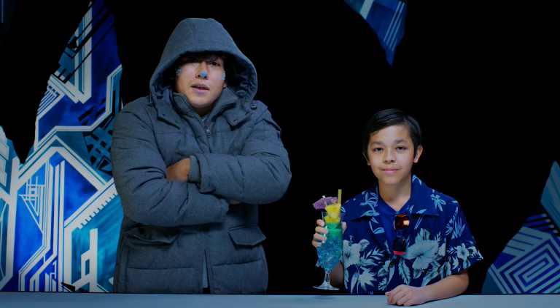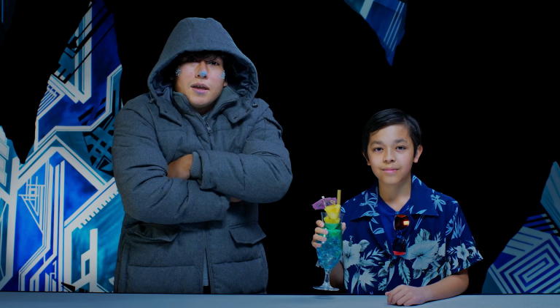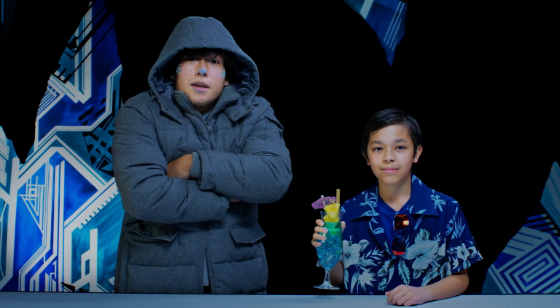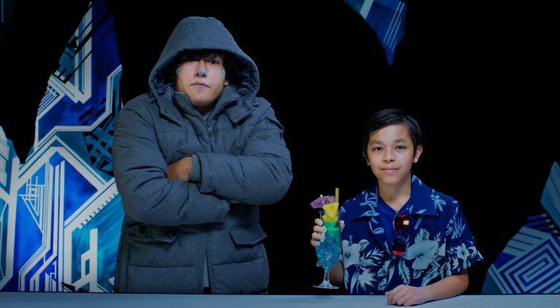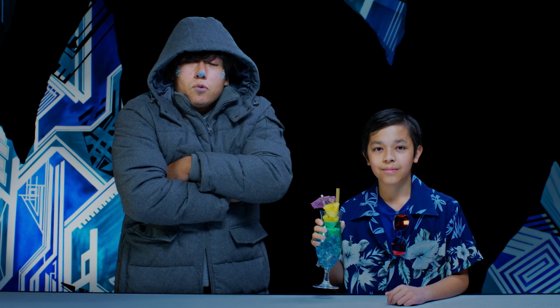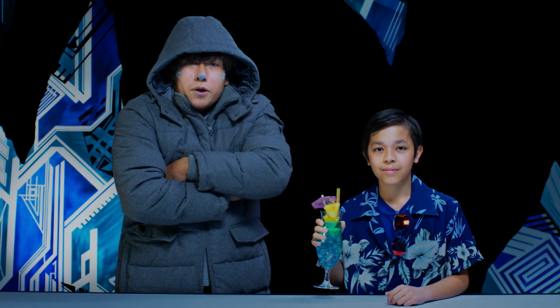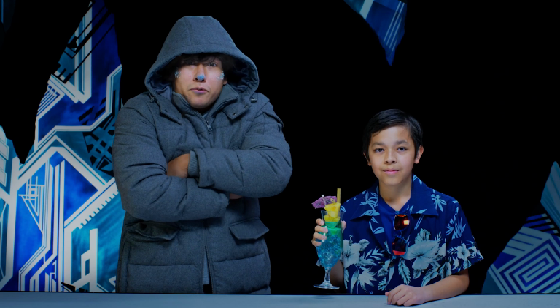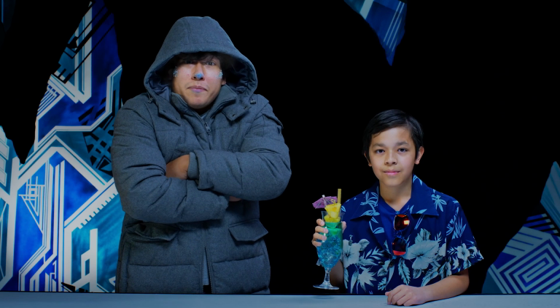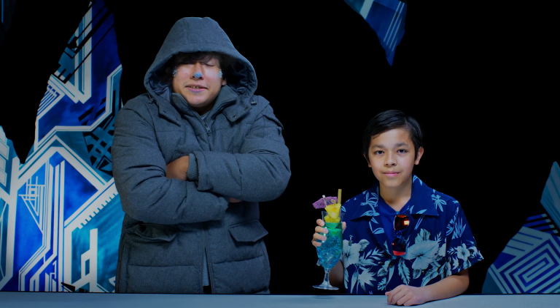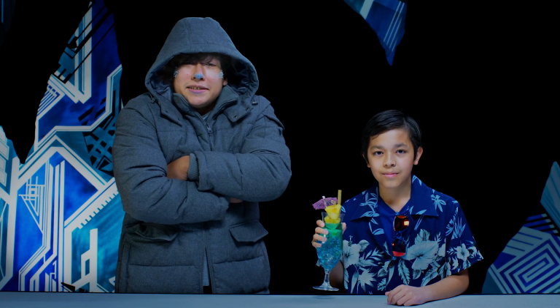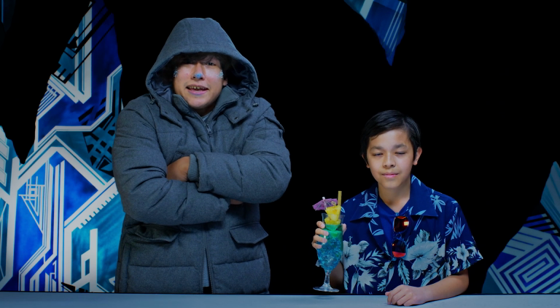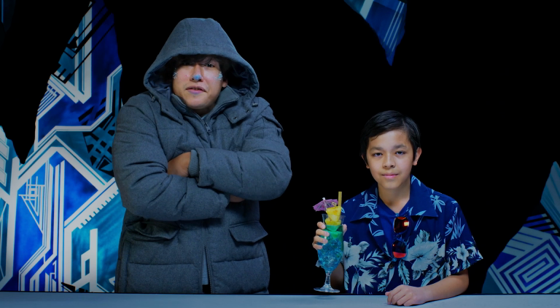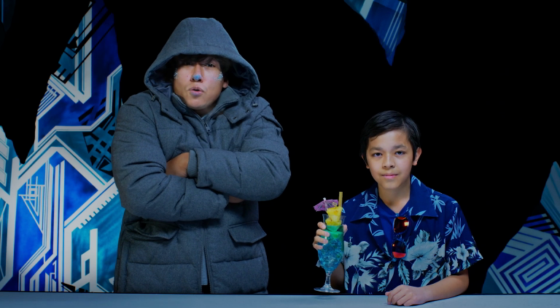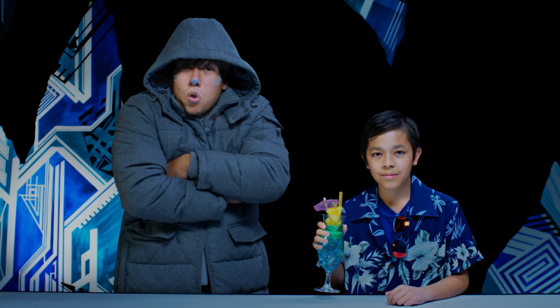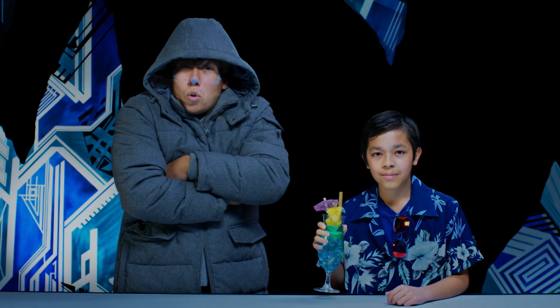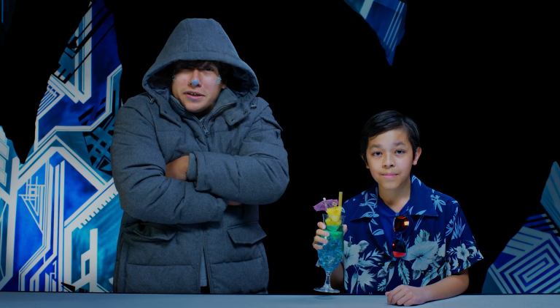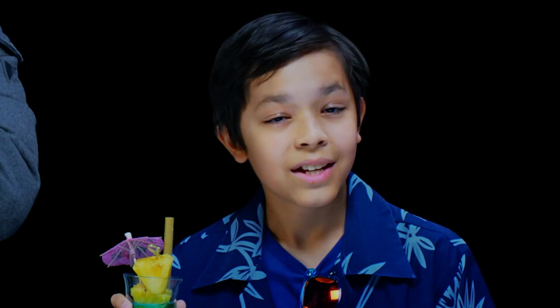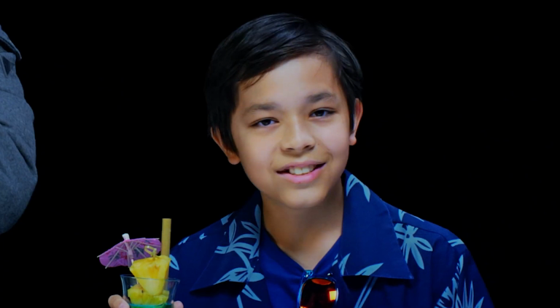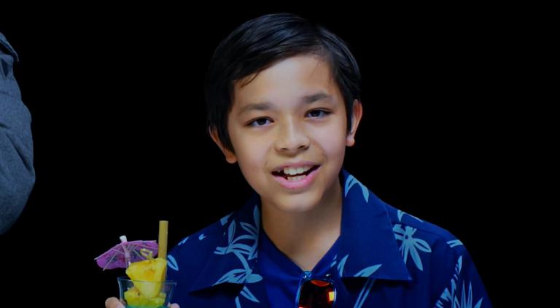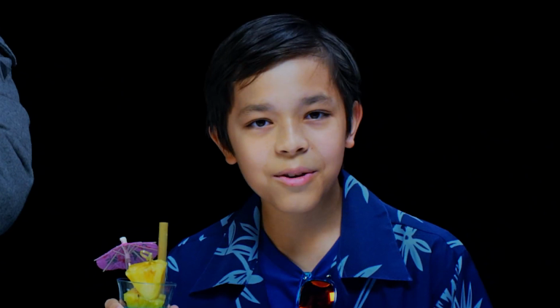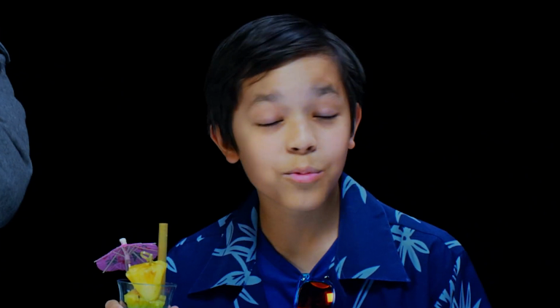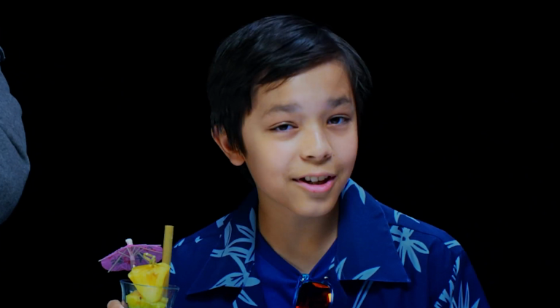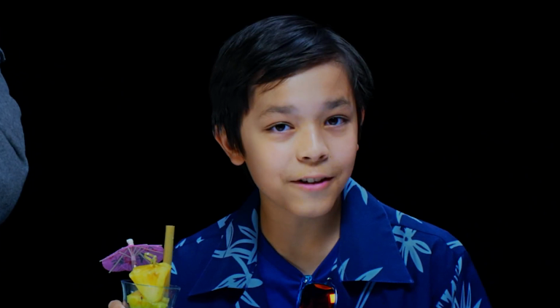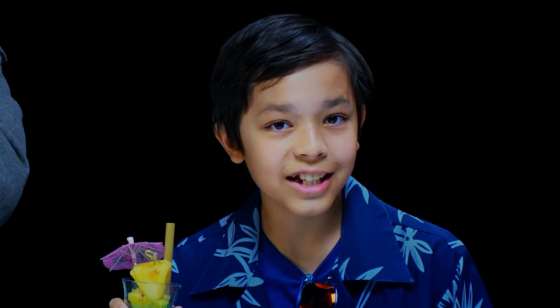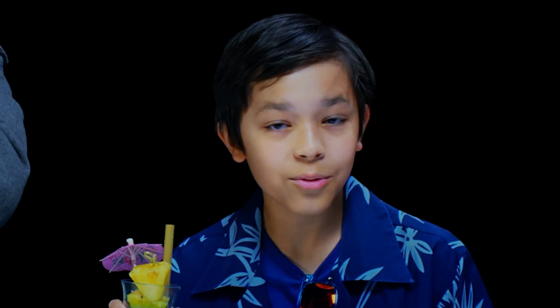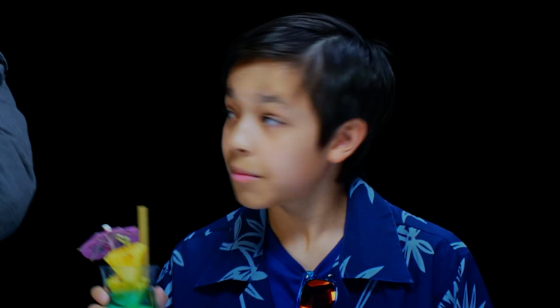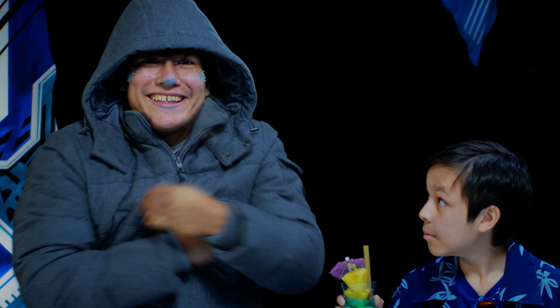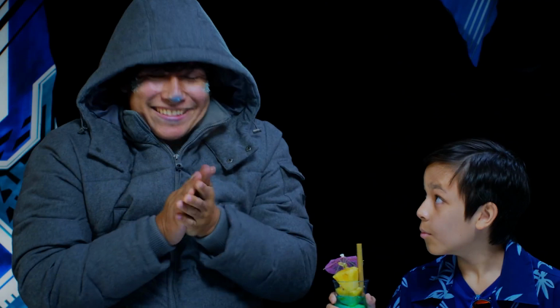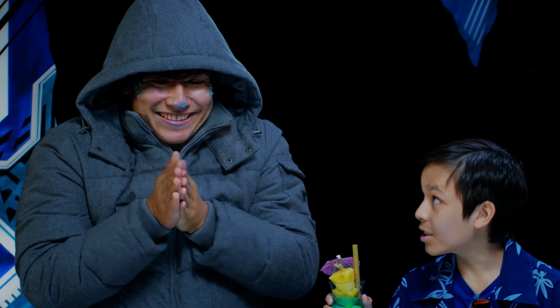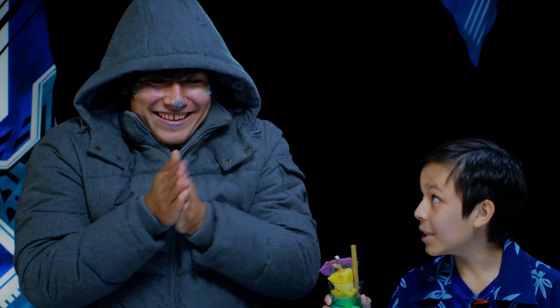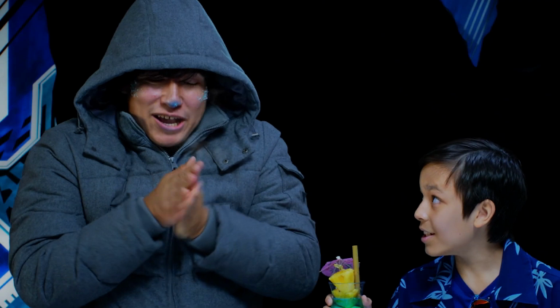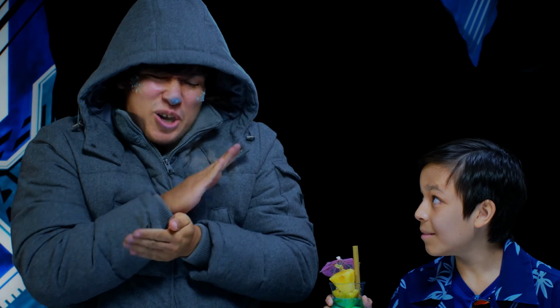Ever wonder what makes things get so cold? Today, we're gonna find out. Want some iced tea?